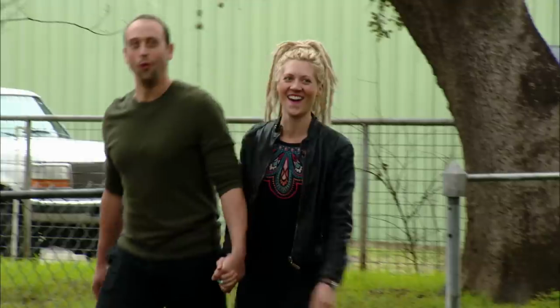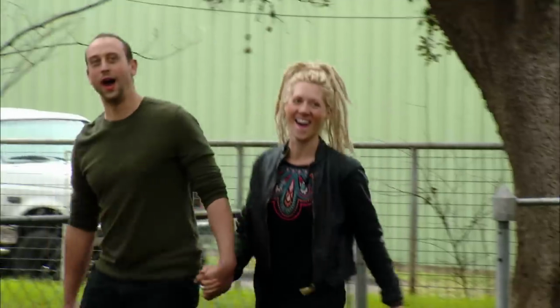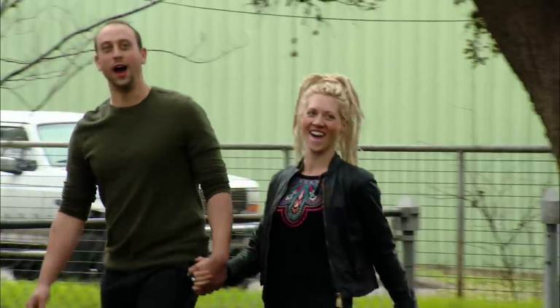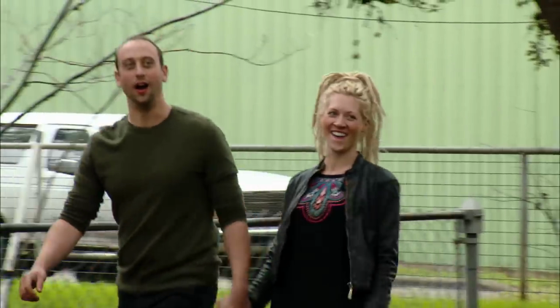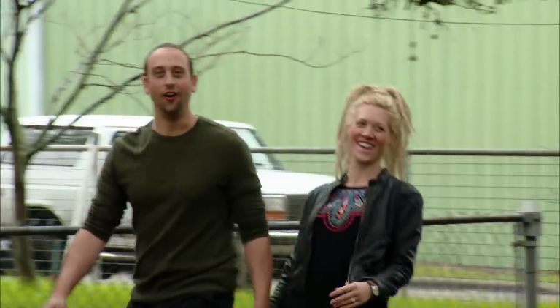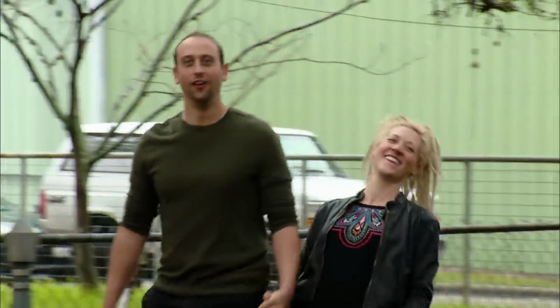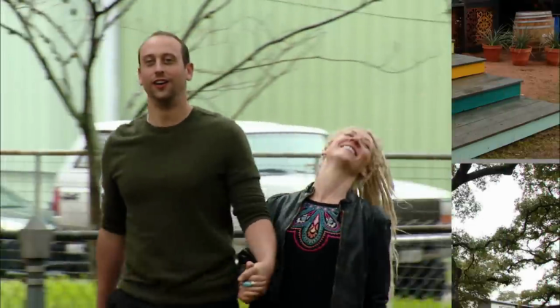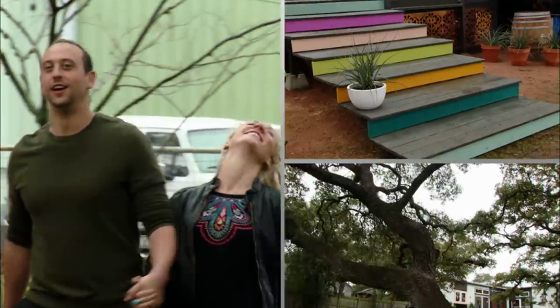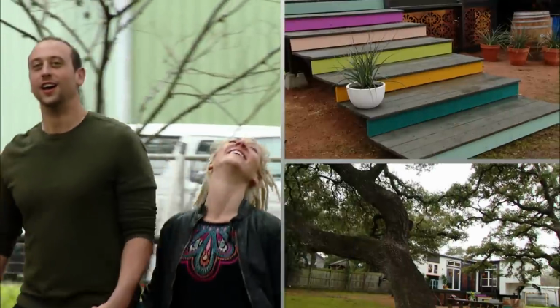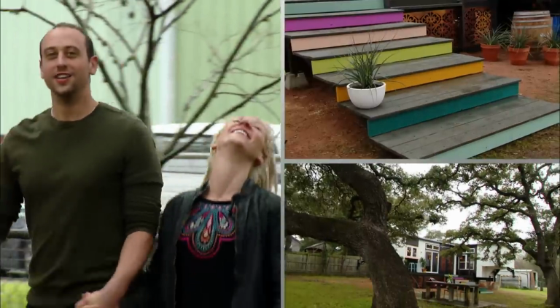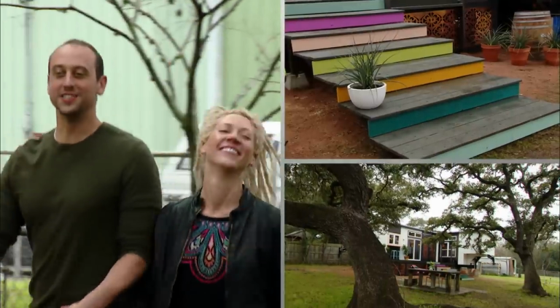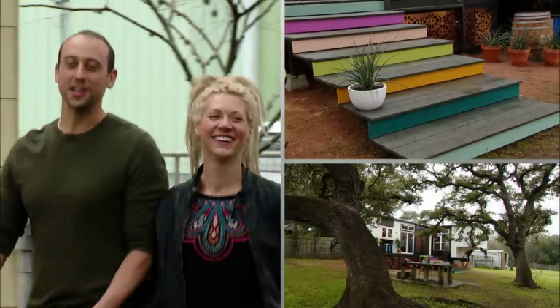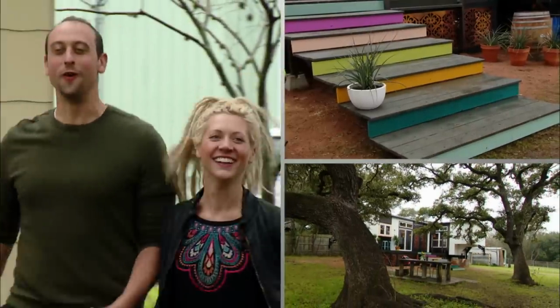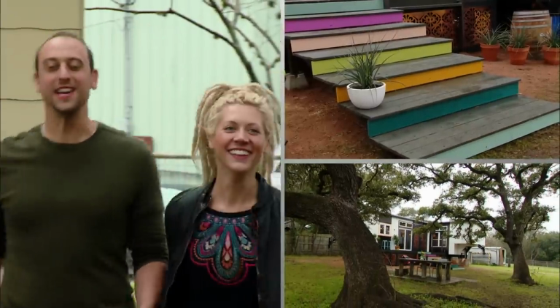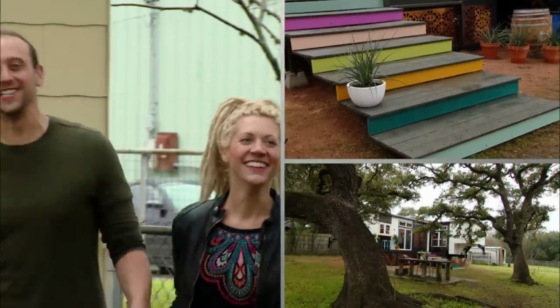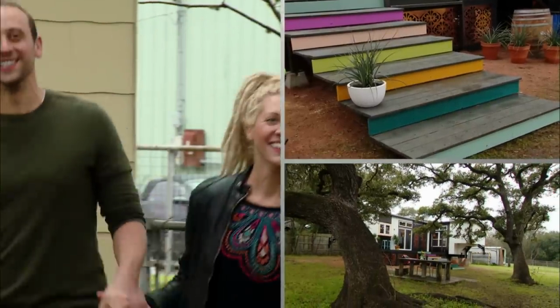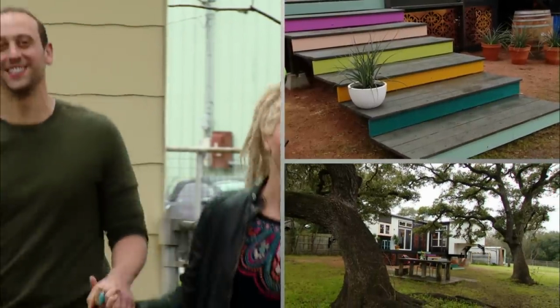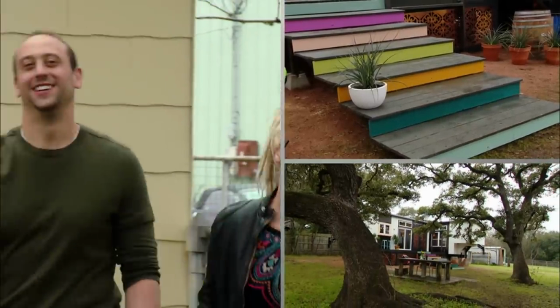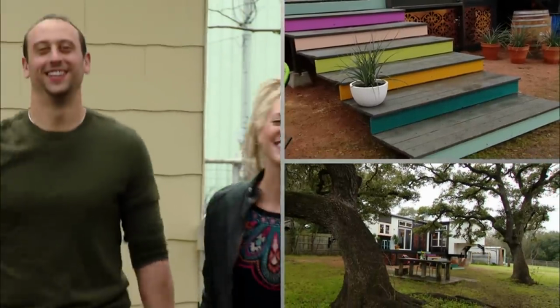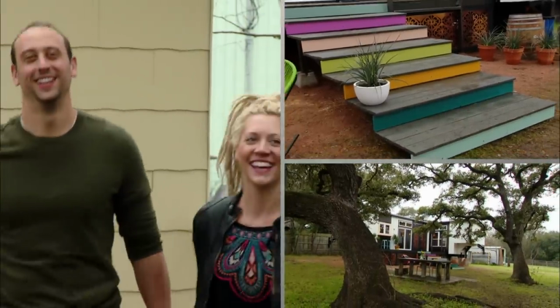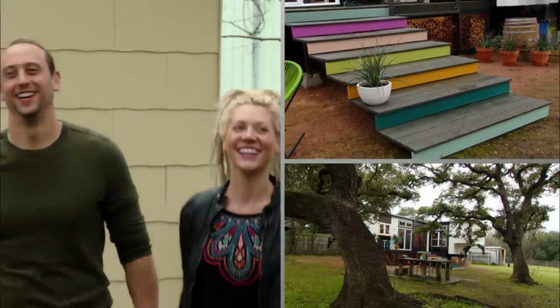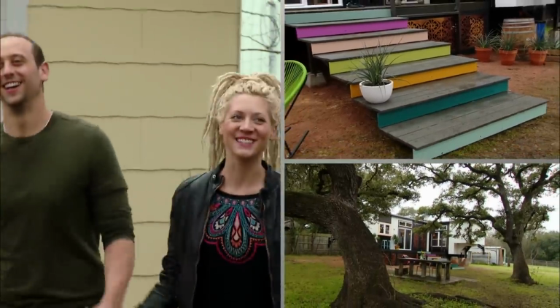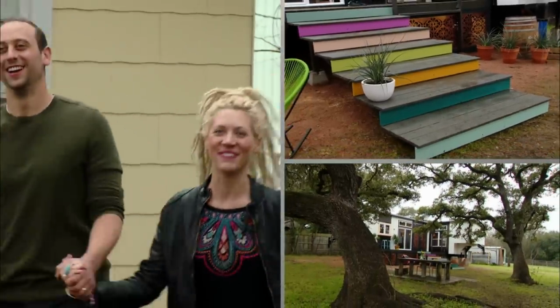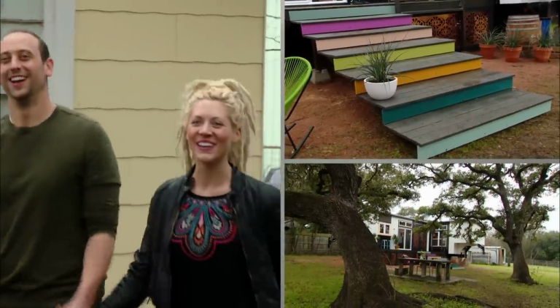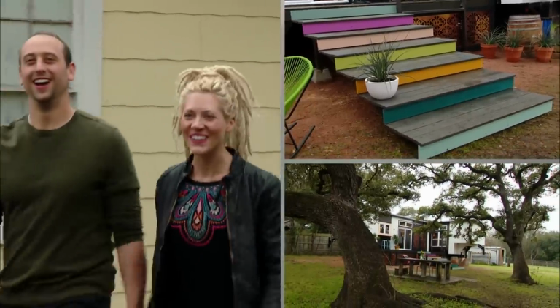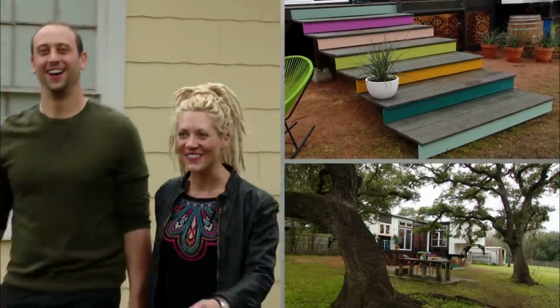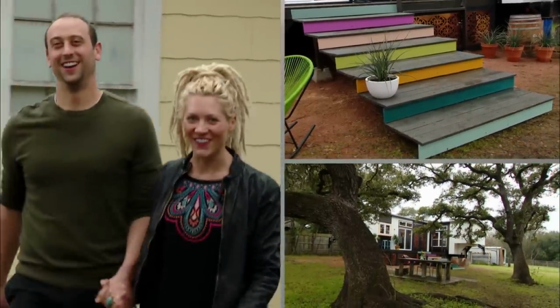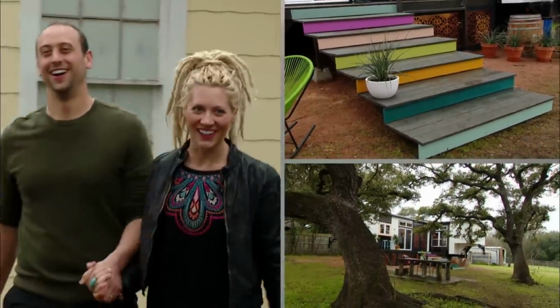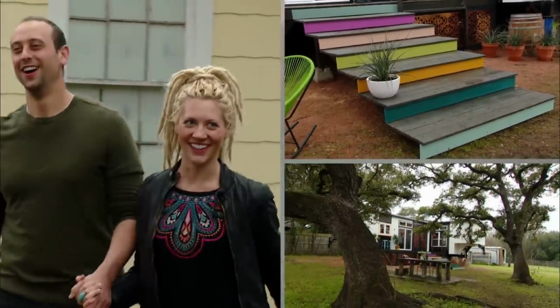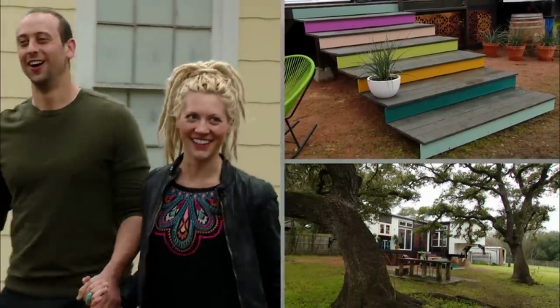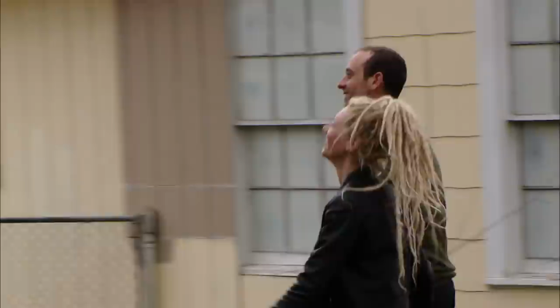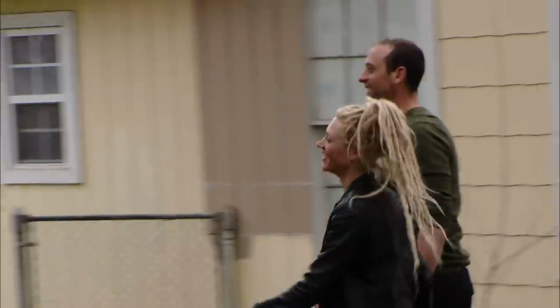Wow. This is like an oasis. This is beautiful. Right?